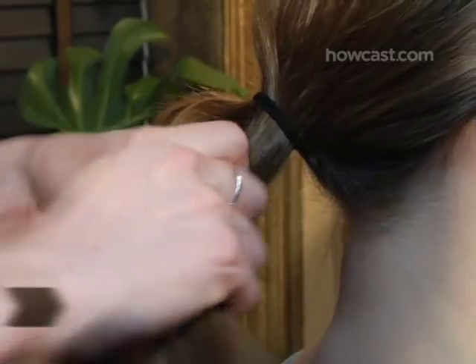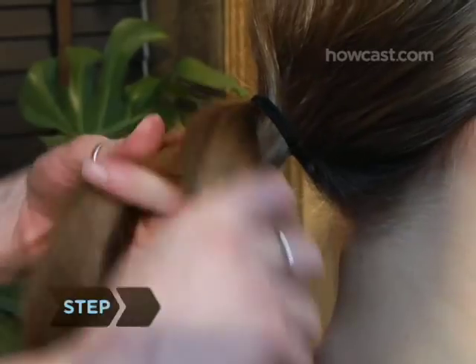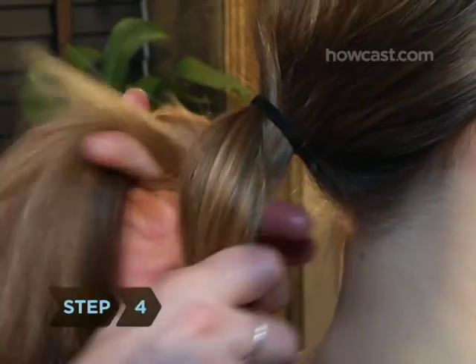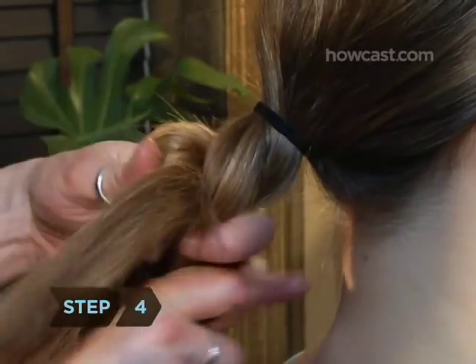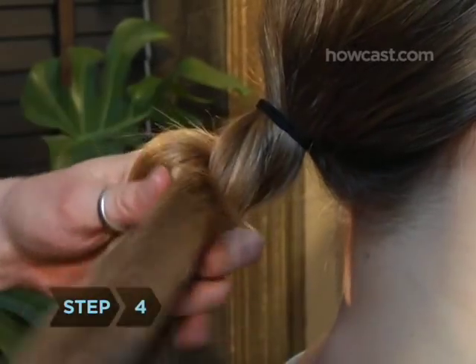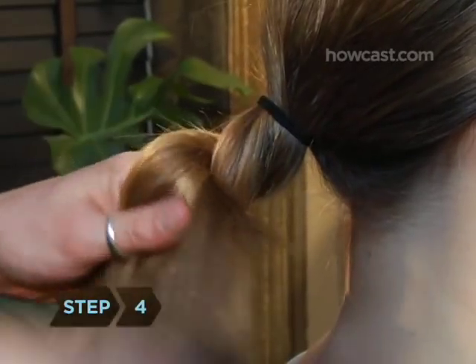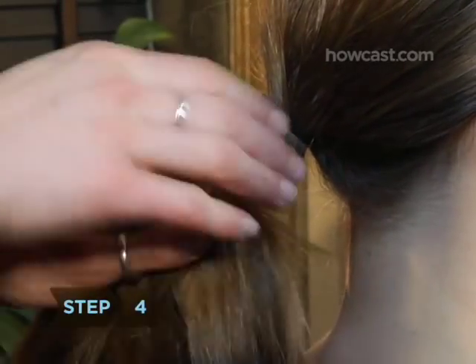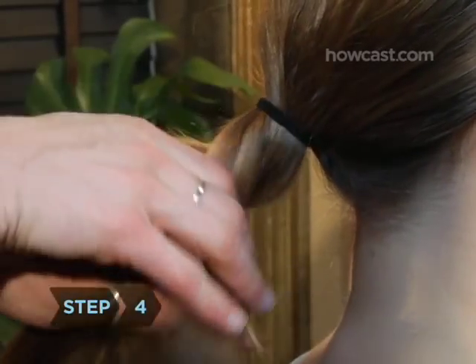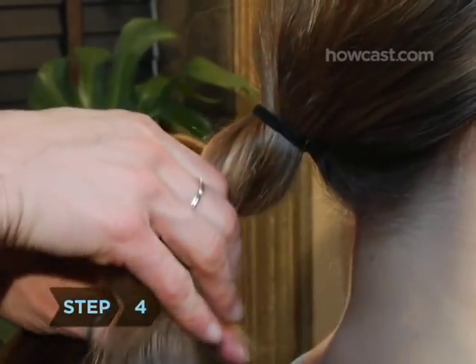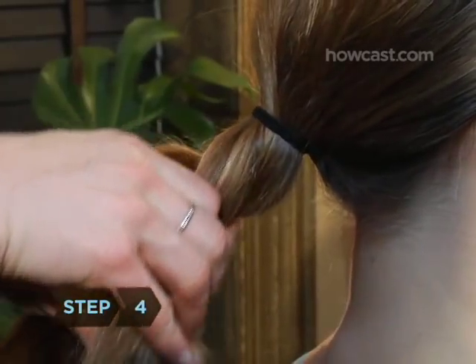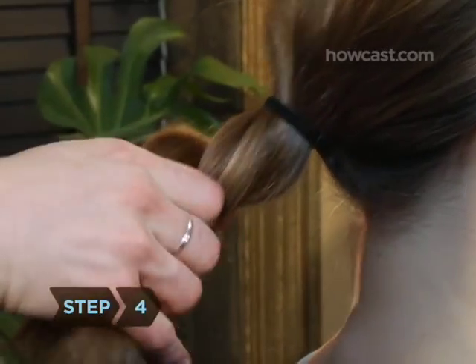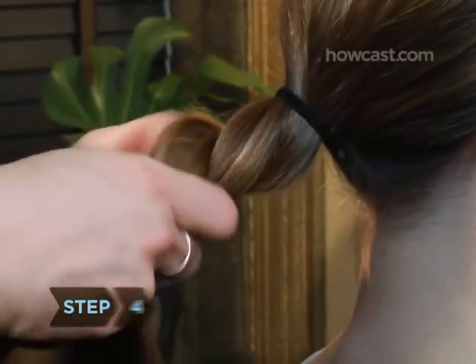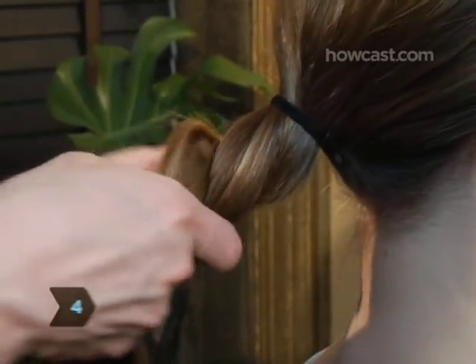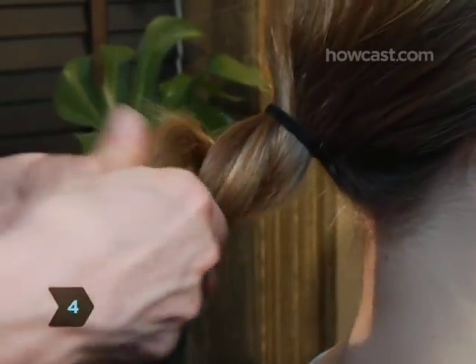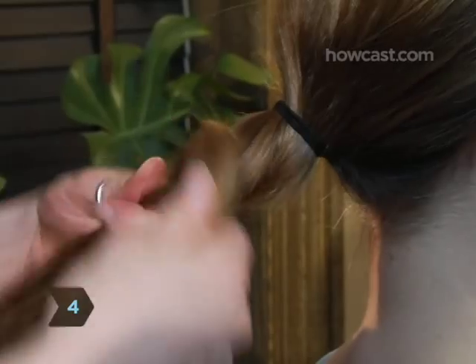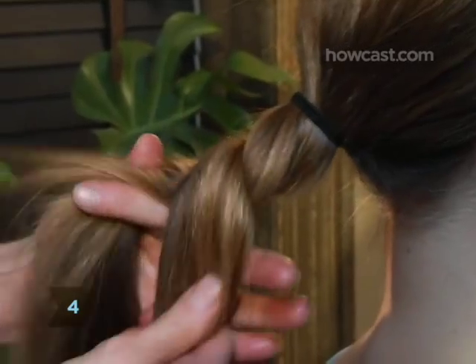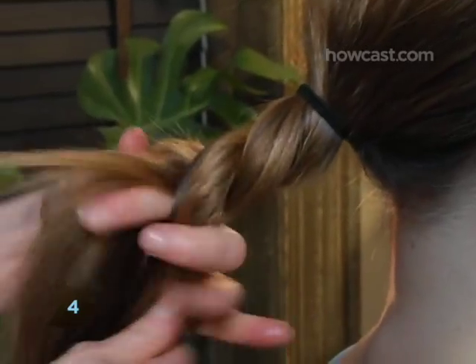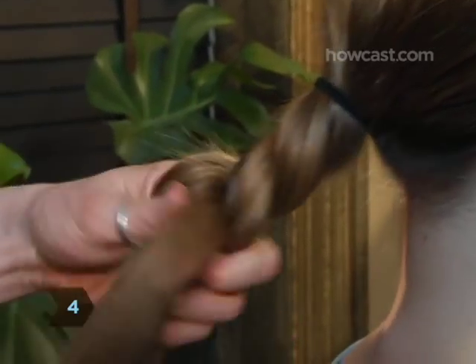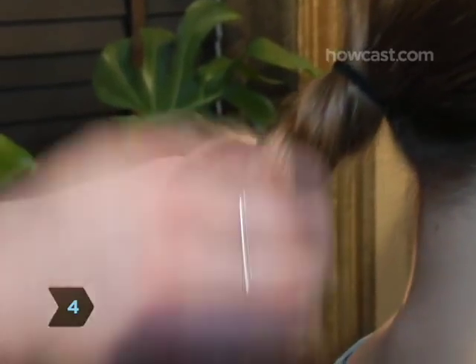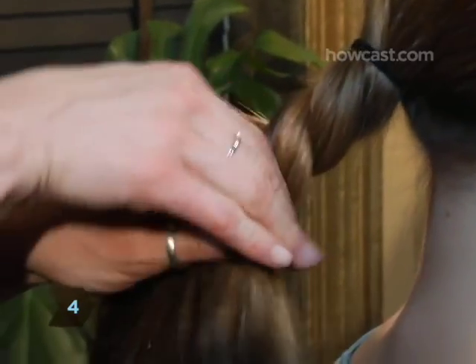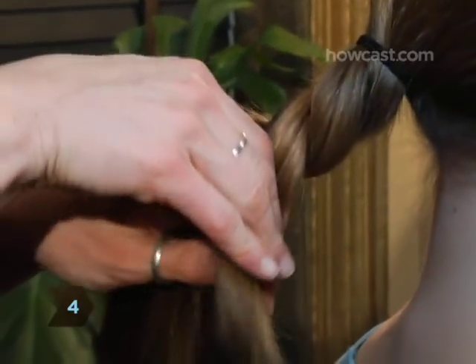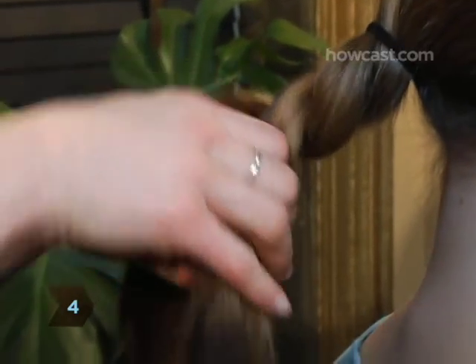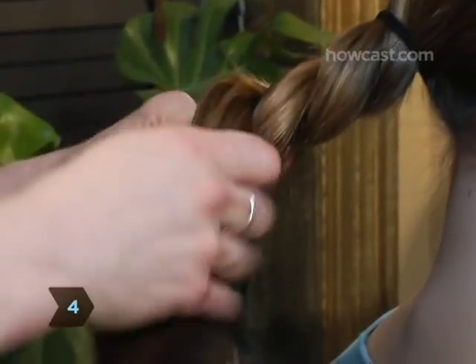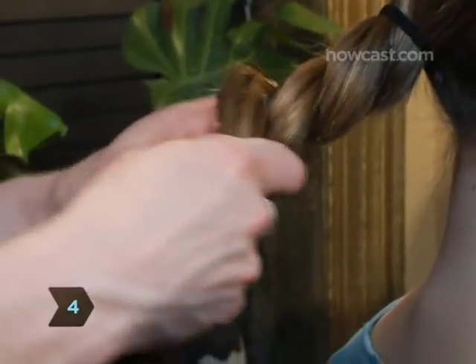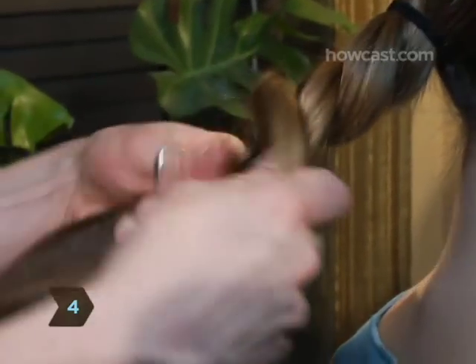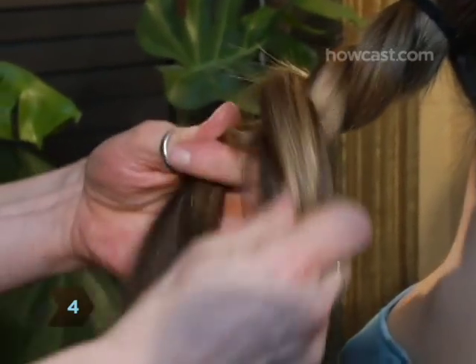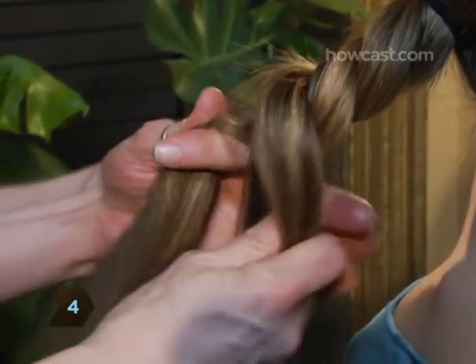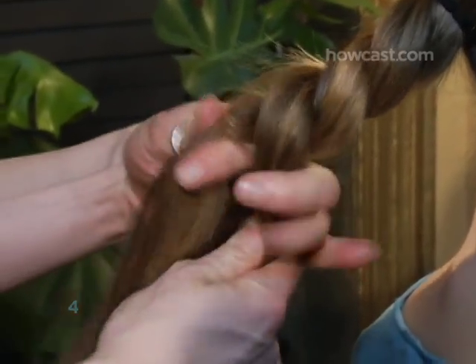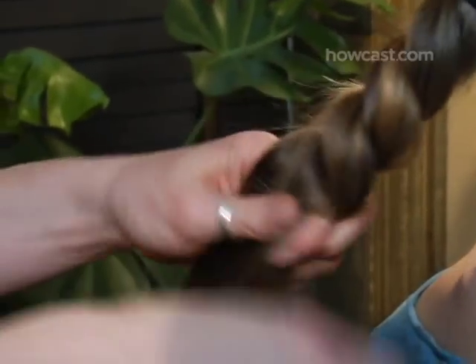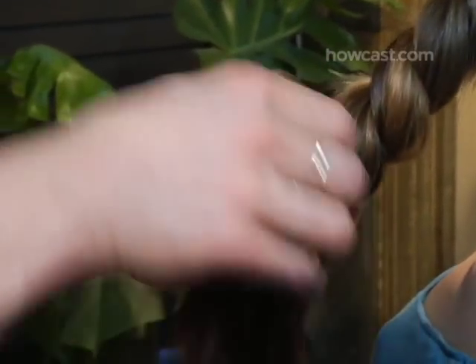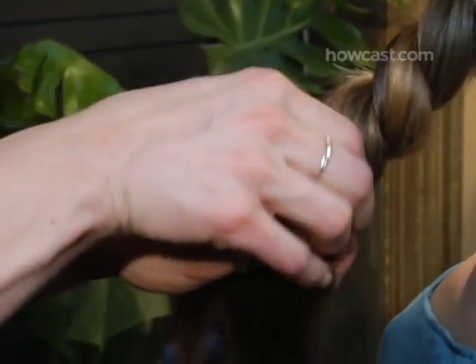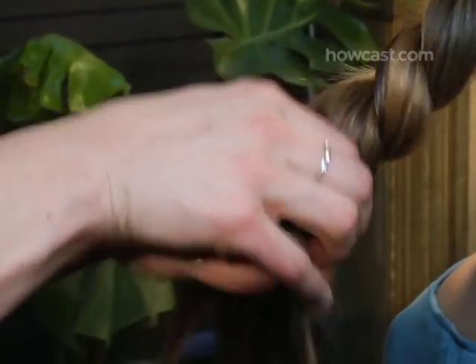Step 4: Twist the two sections around each other and keep twisting until you reach the bottom of the tail.